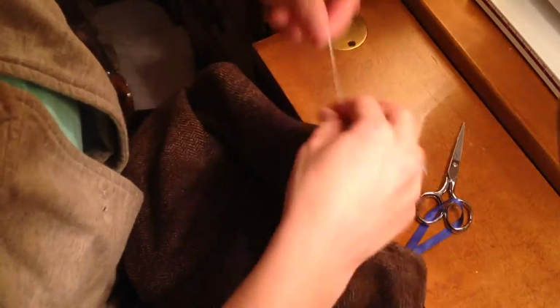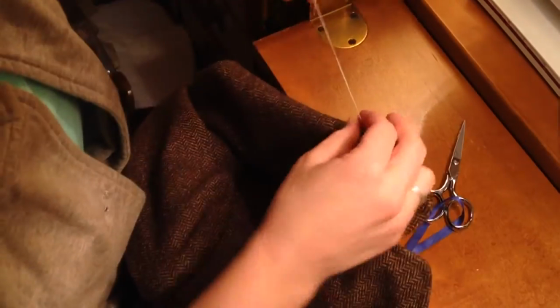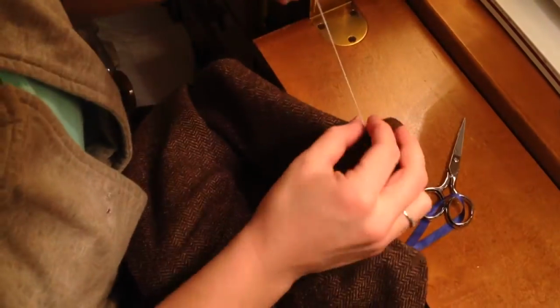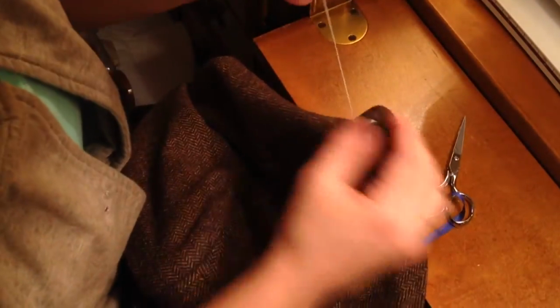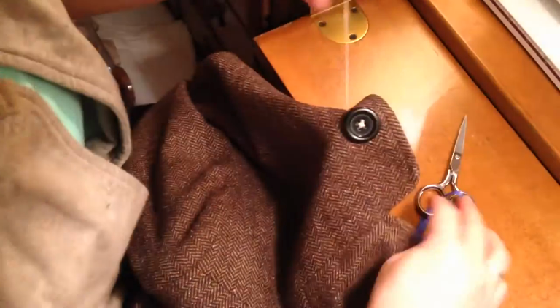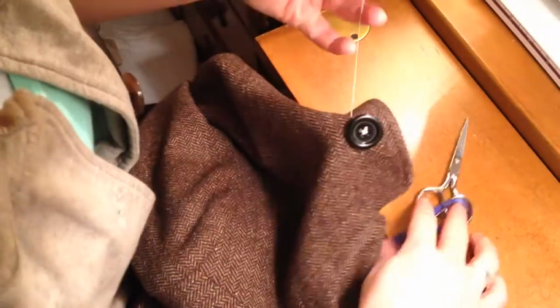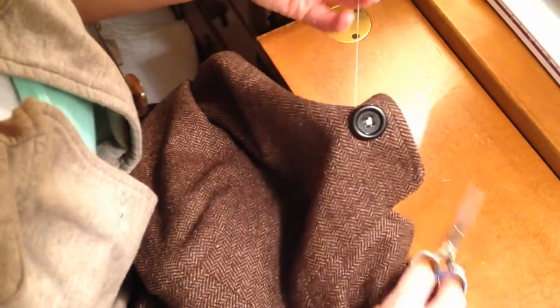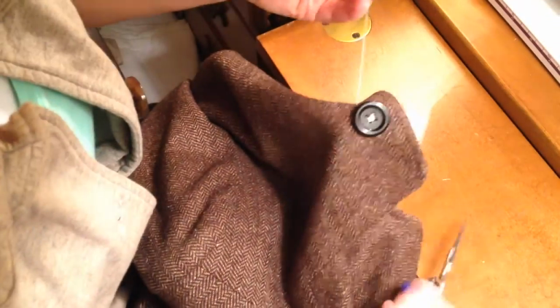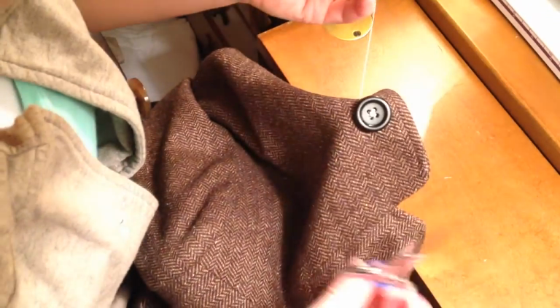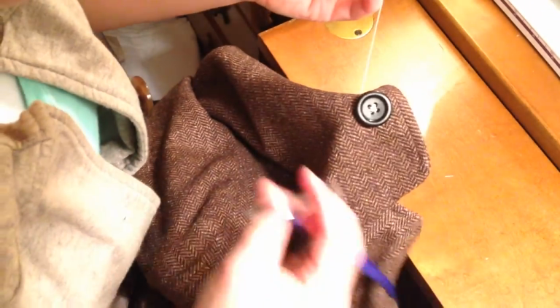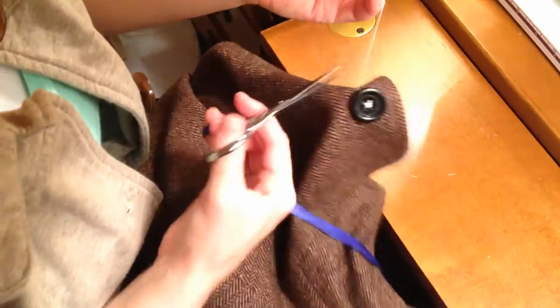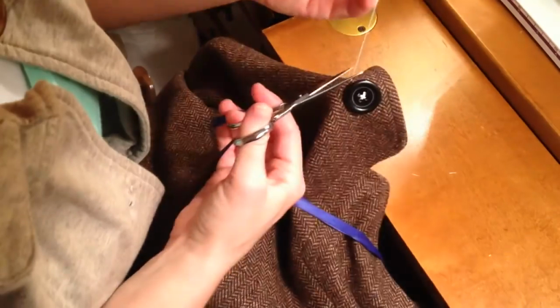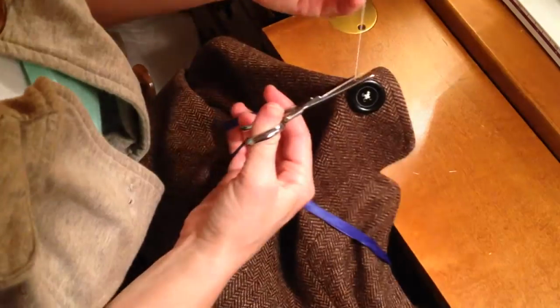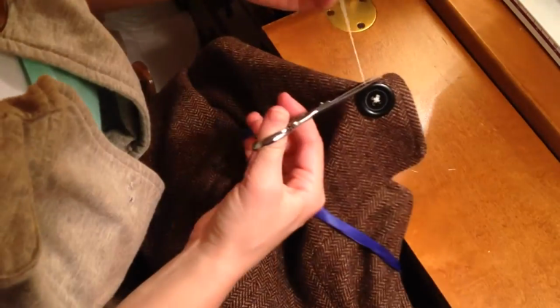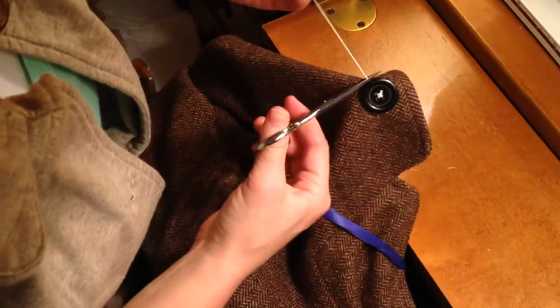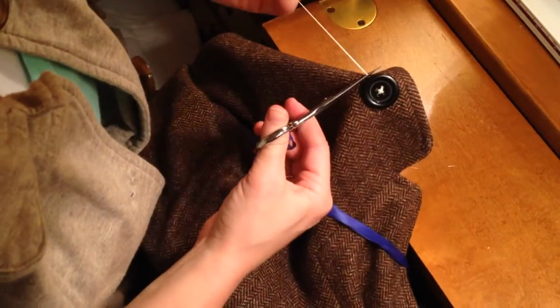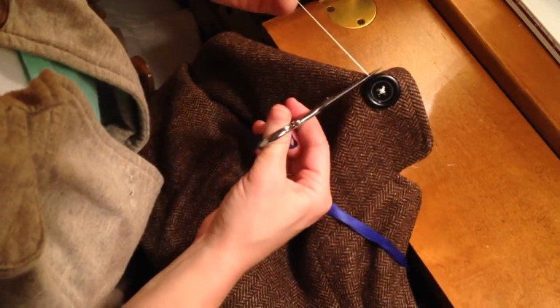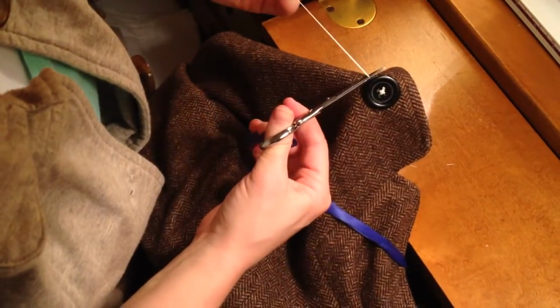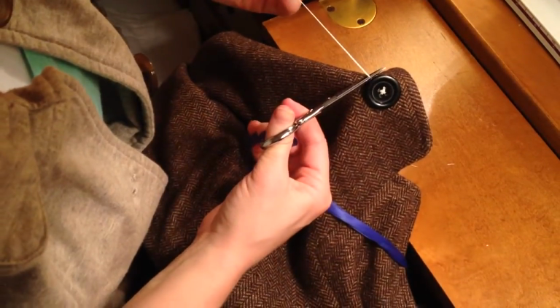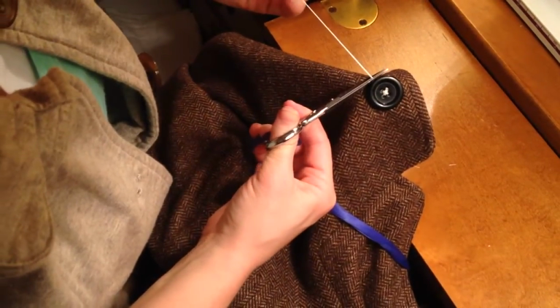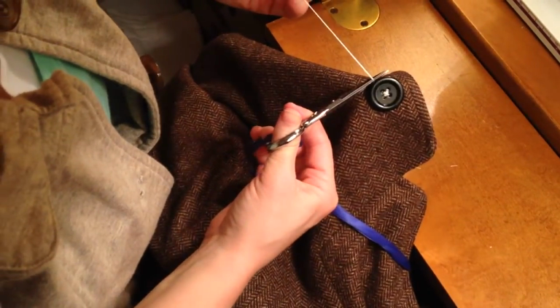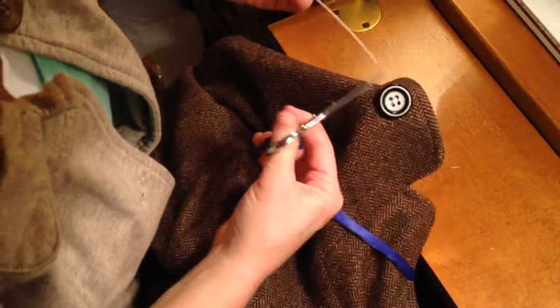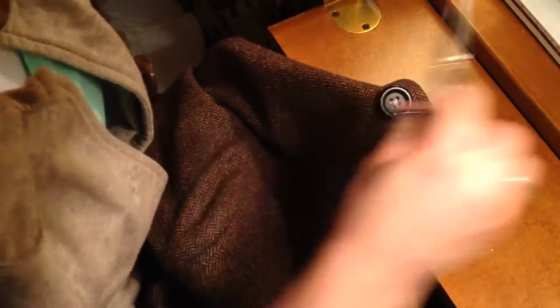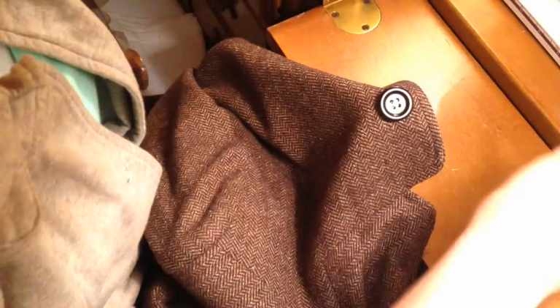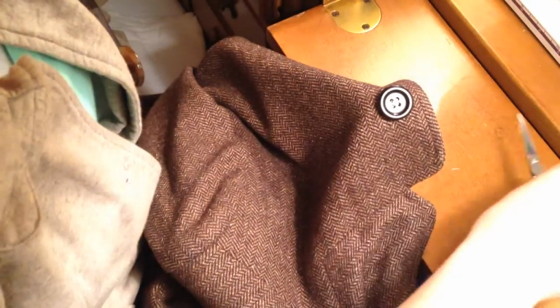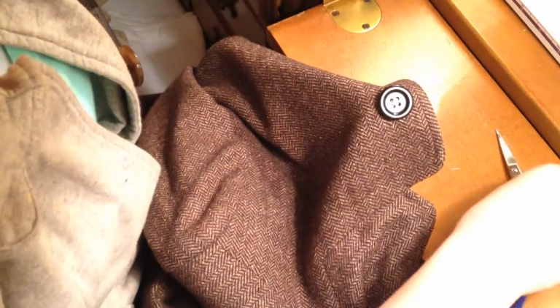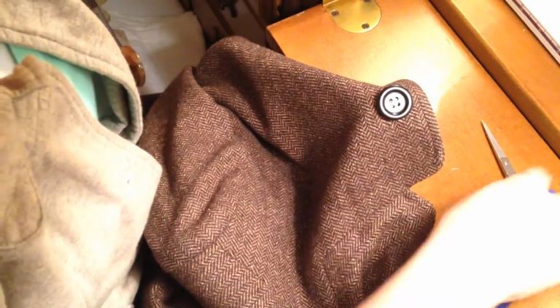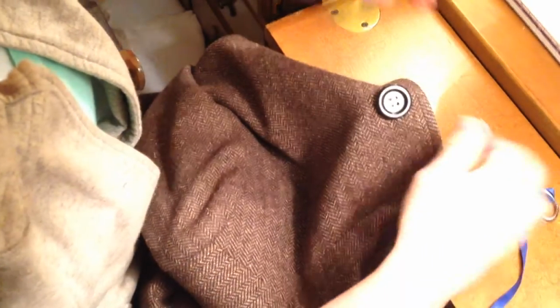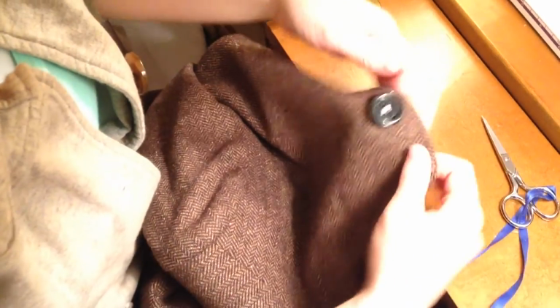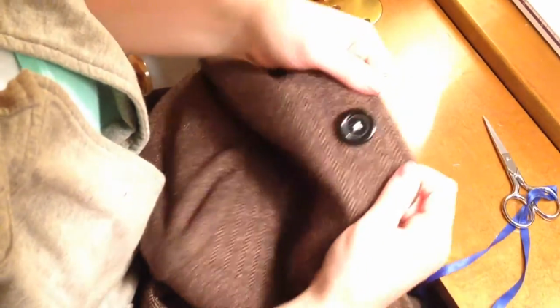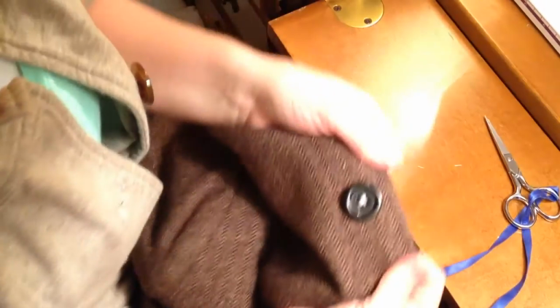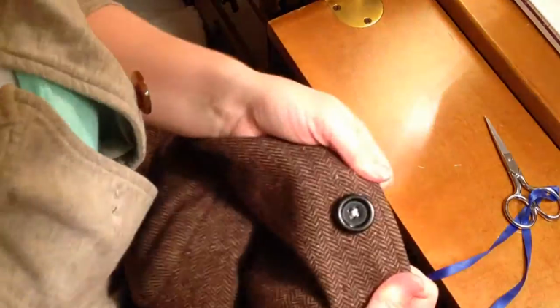Because this is too short to do another button with, just cut it next to the fabric, and you're done.